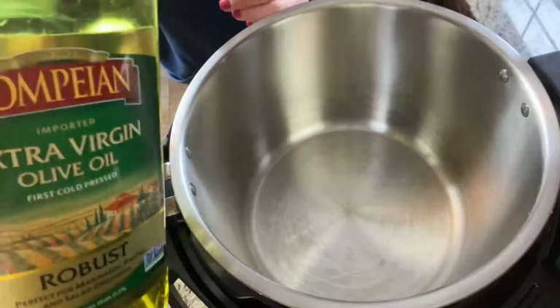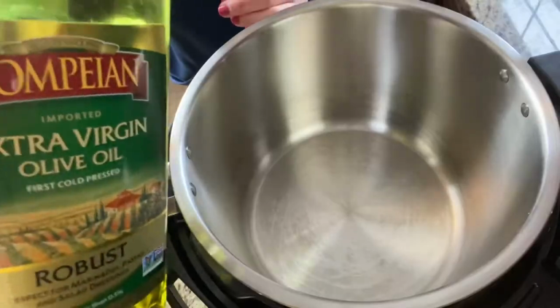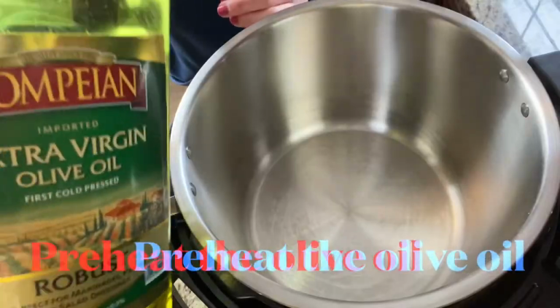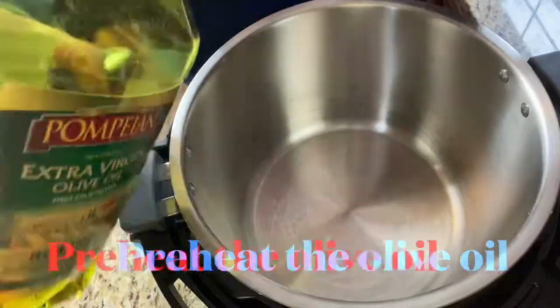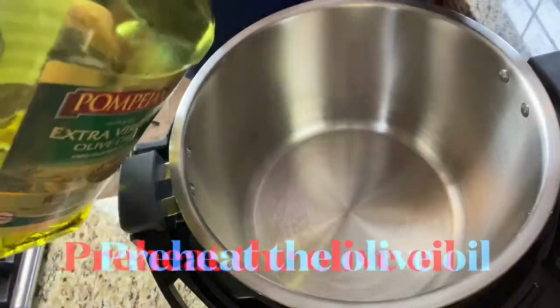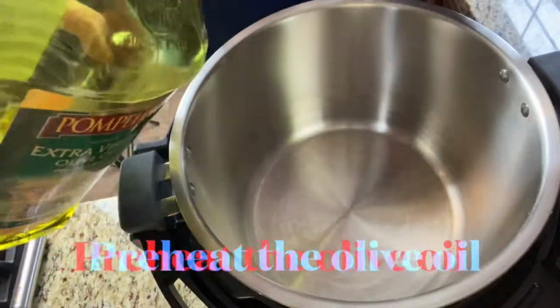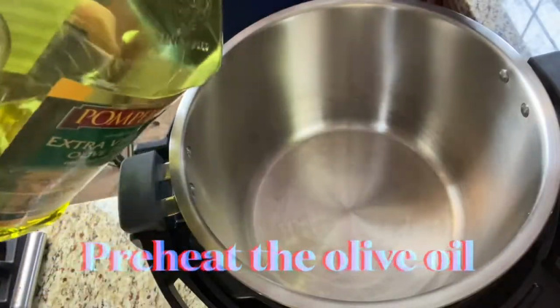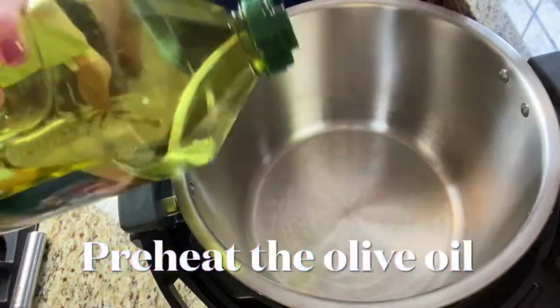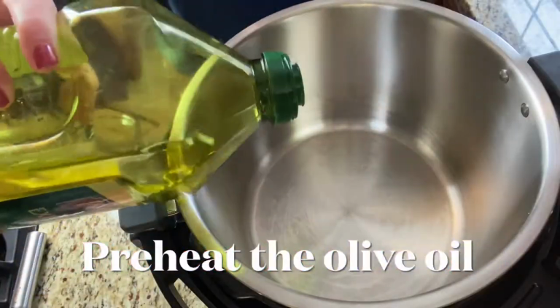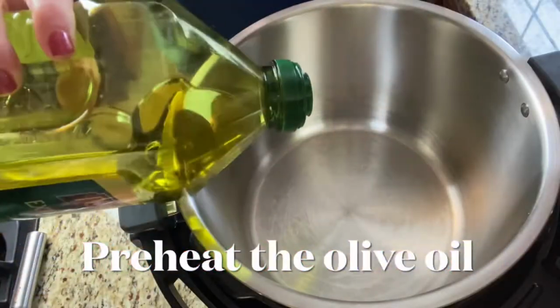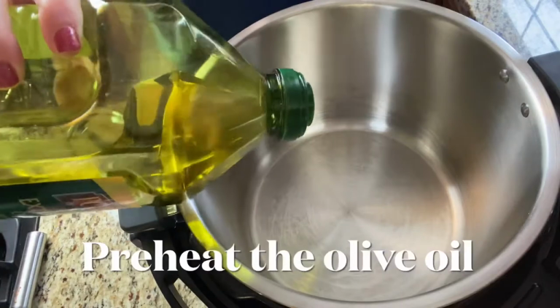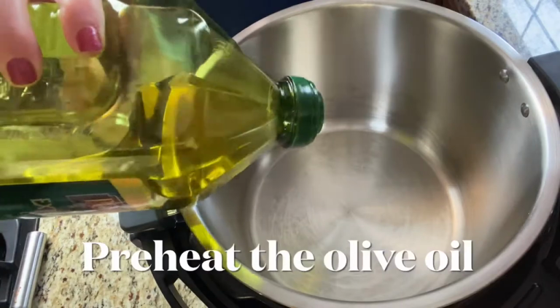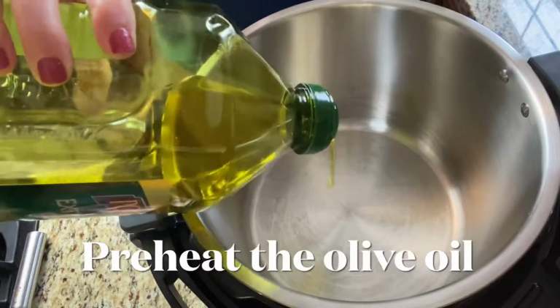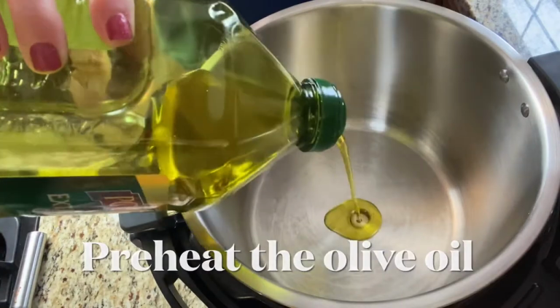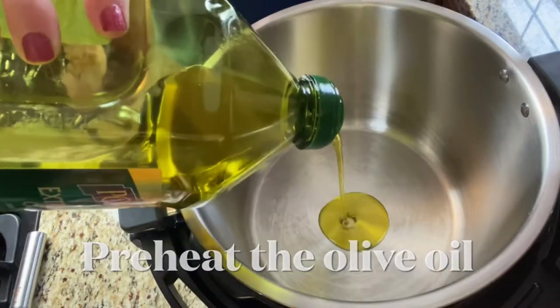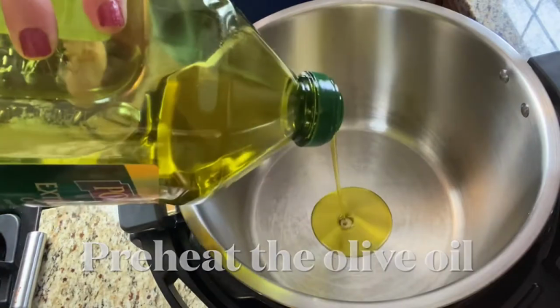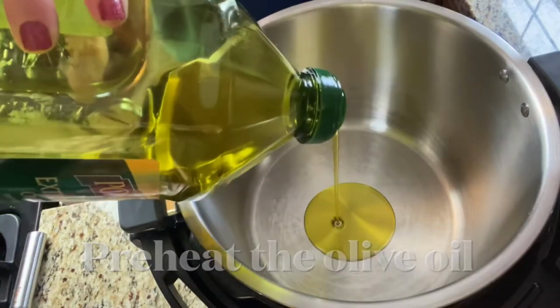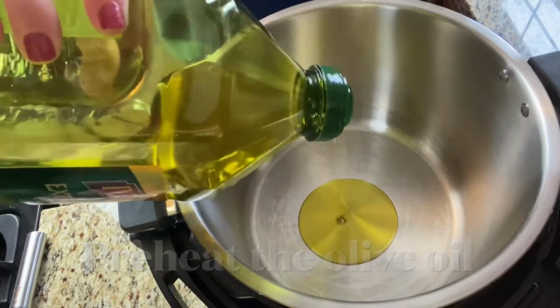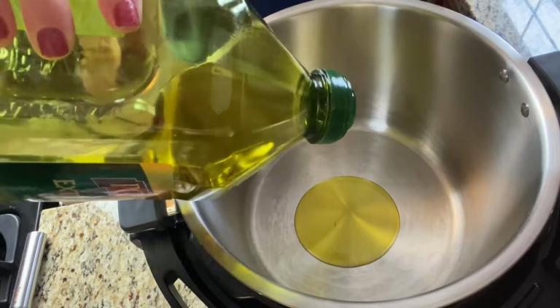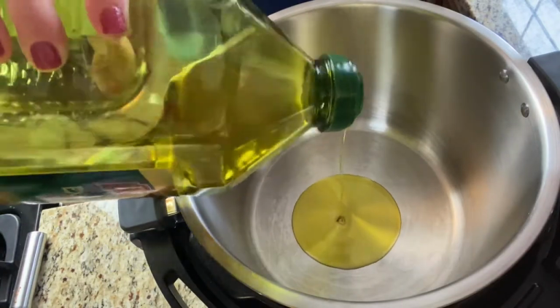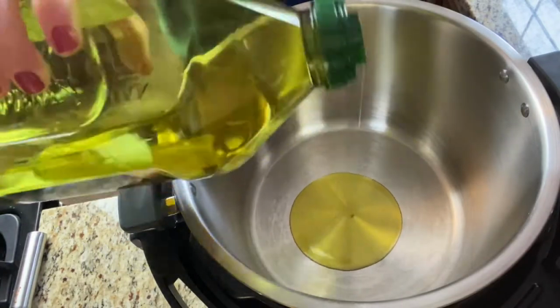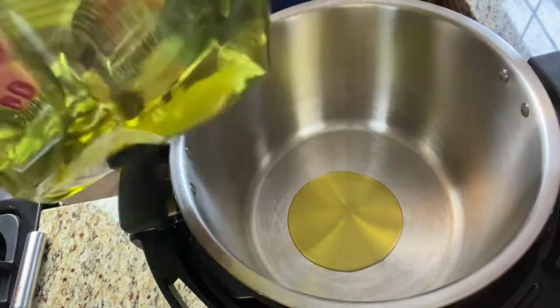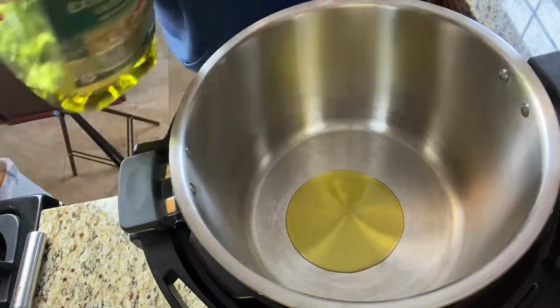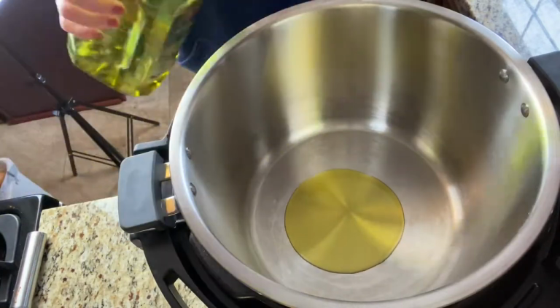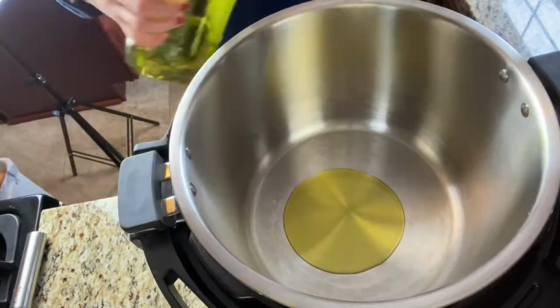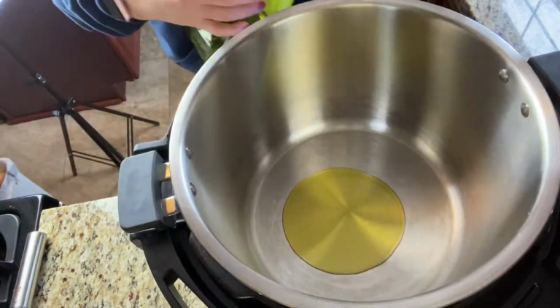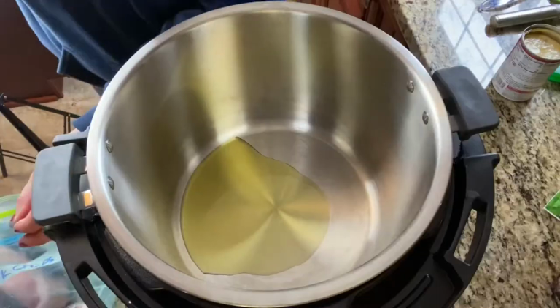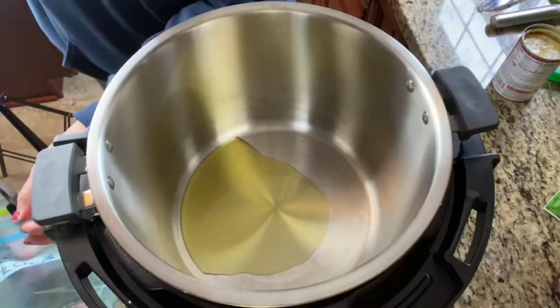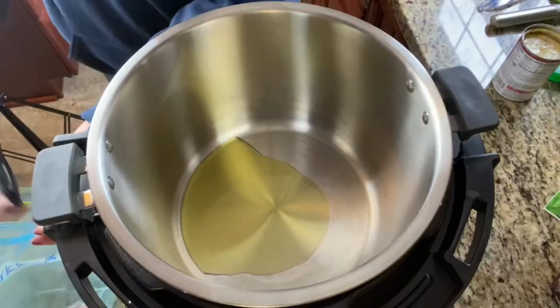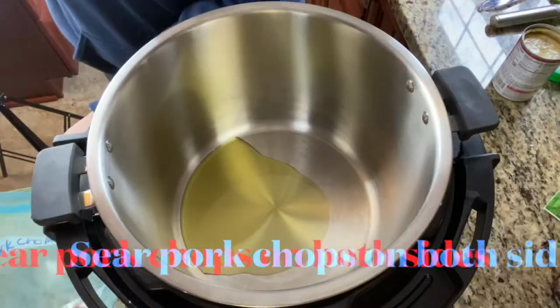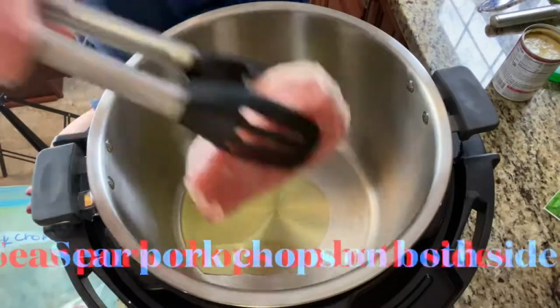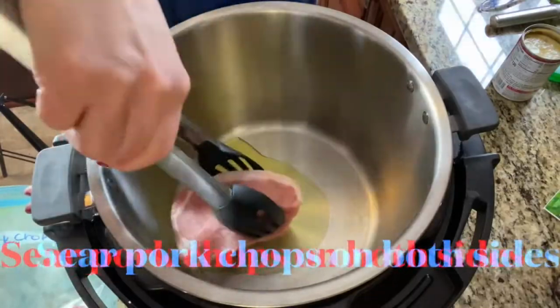I'm going to add a little bit of olive oil to the pot, and when that heats up I'm going to sear both sides of my pork chops.